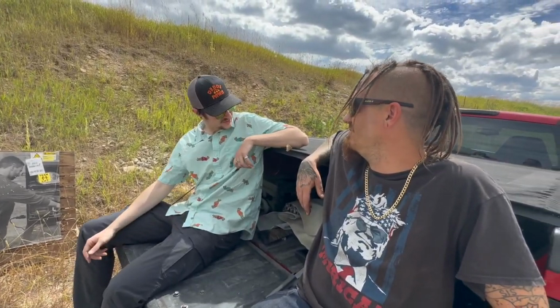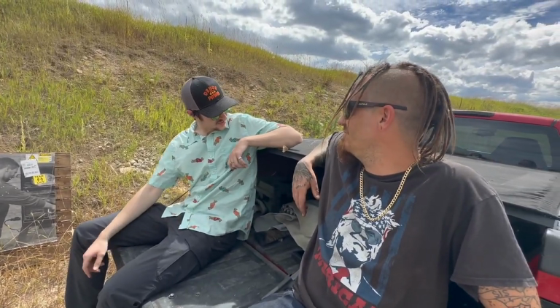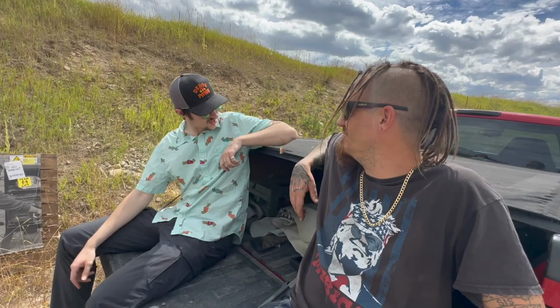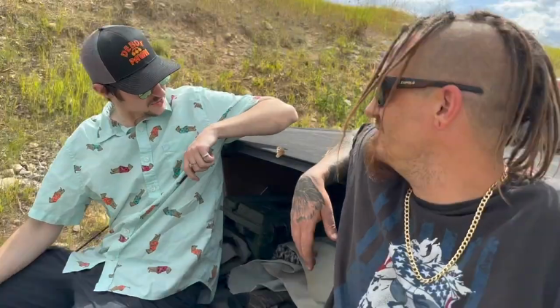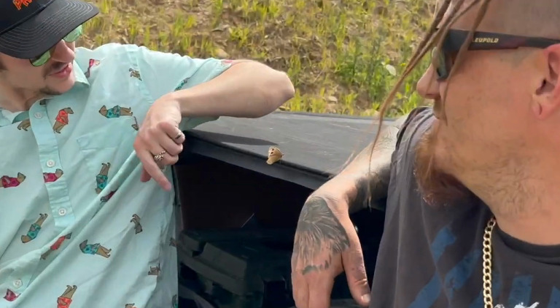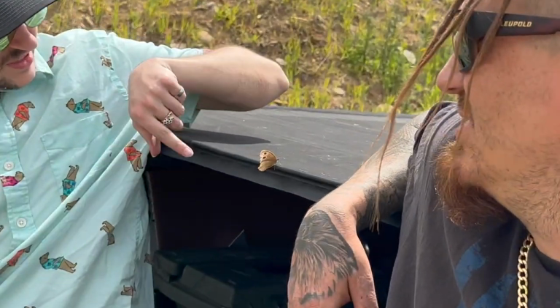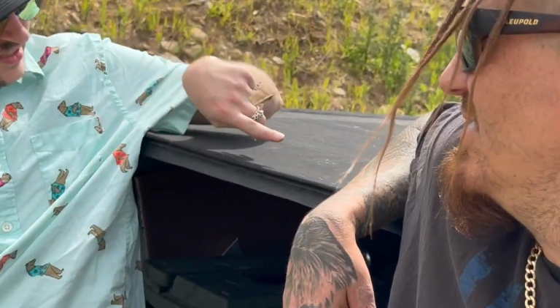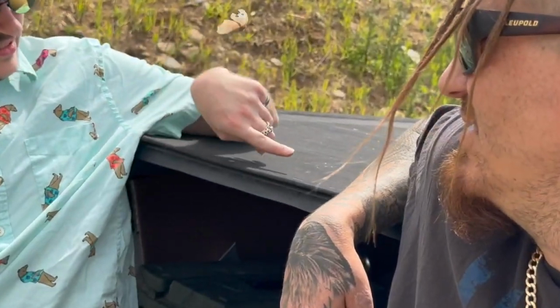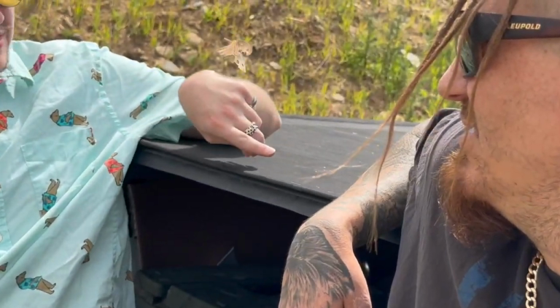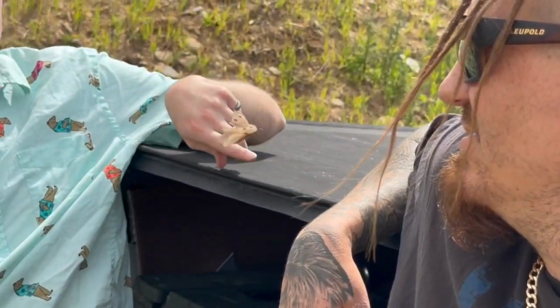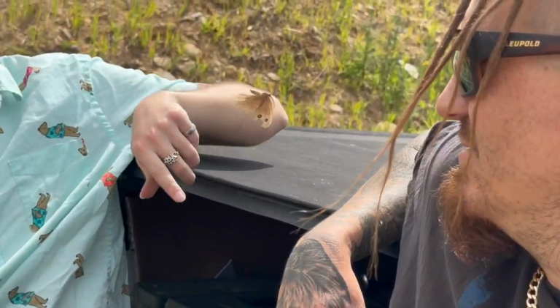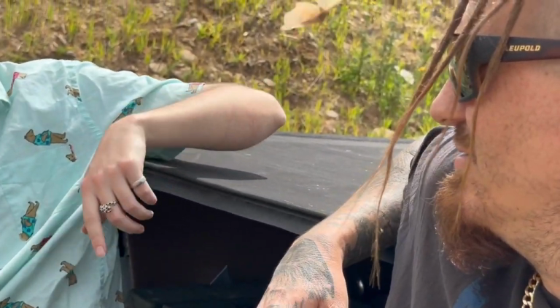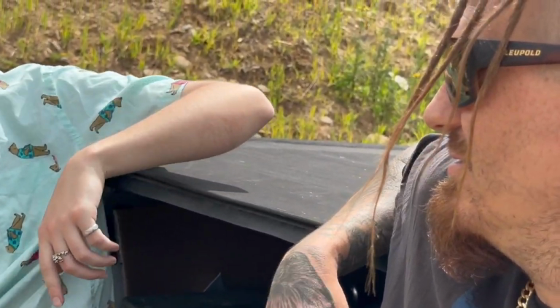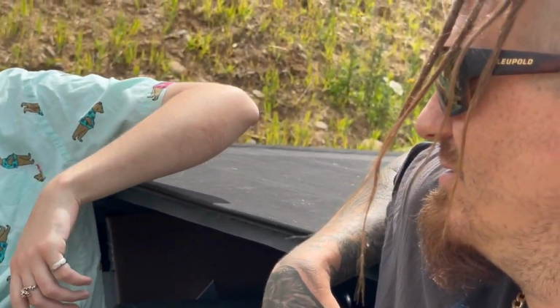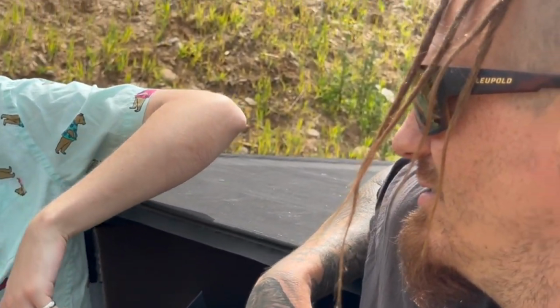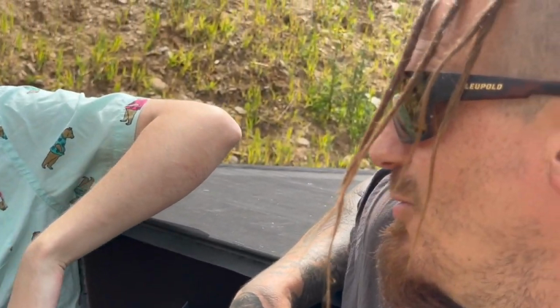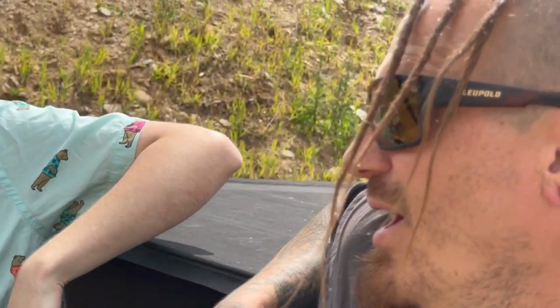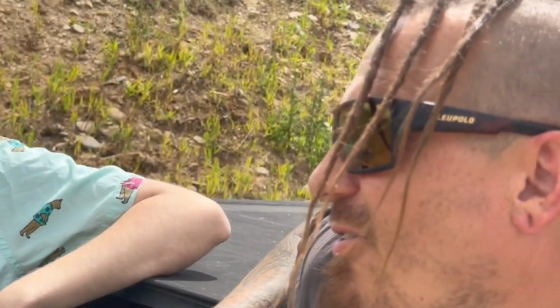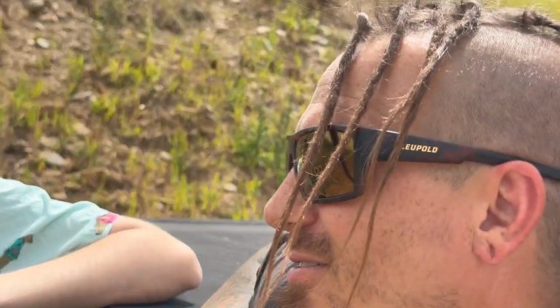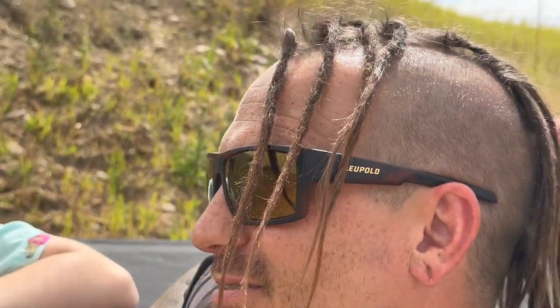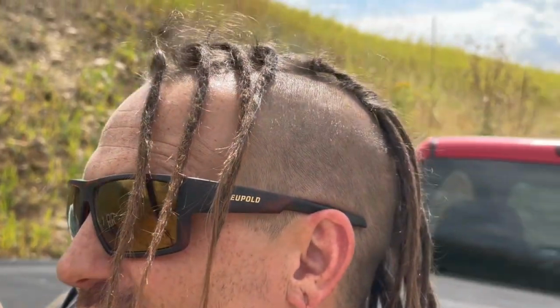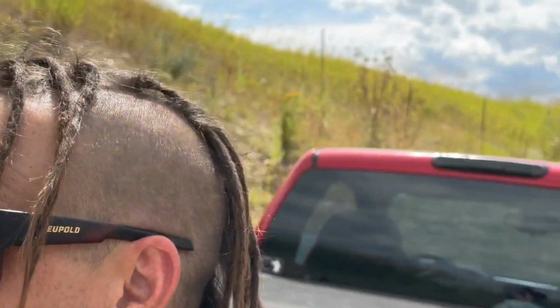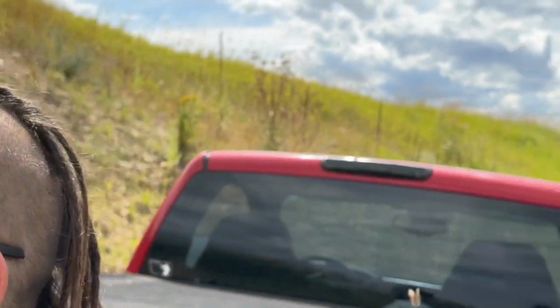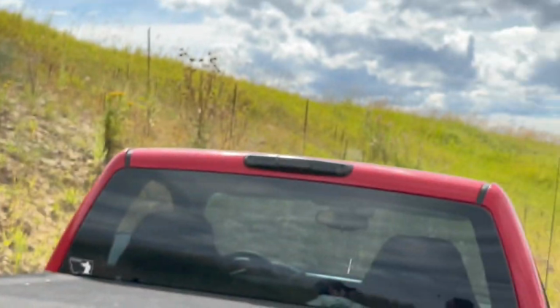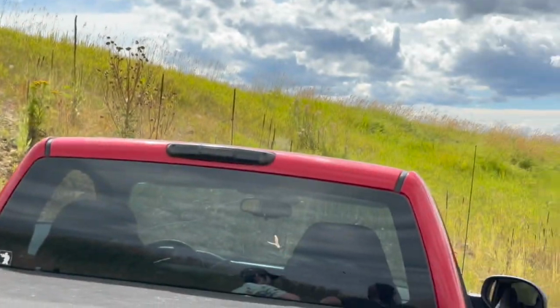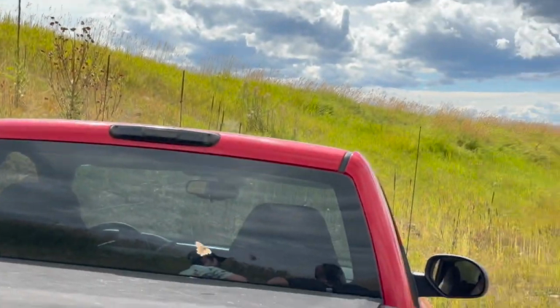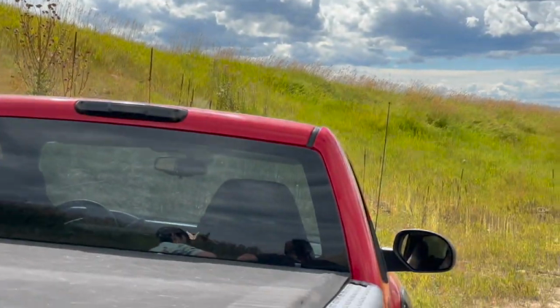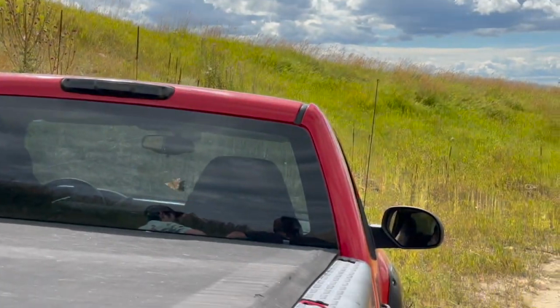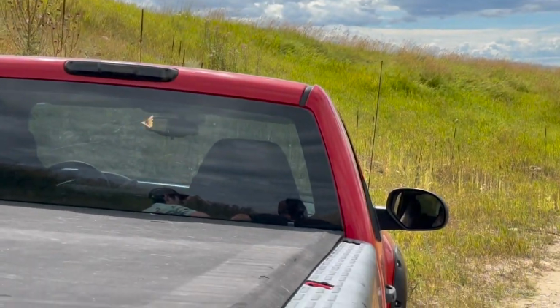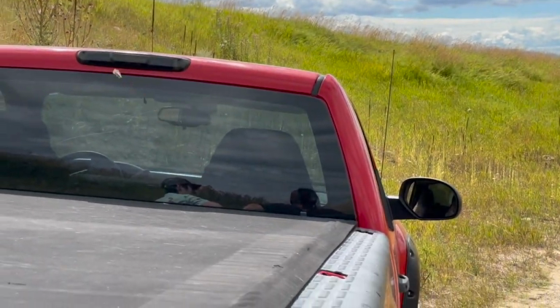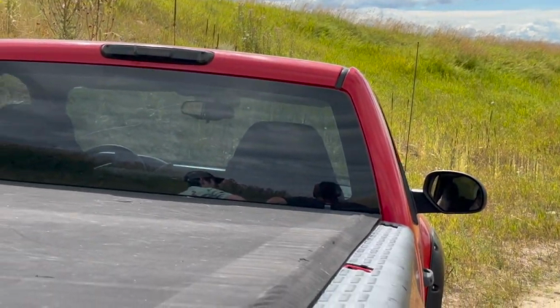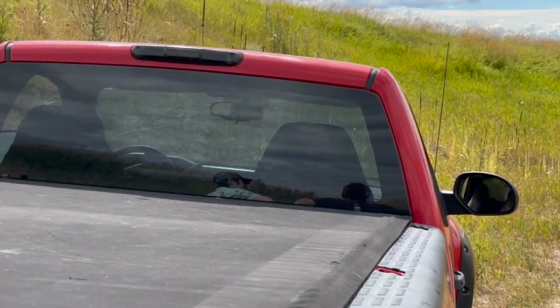It's always nice when nature visits after a day of blasting.